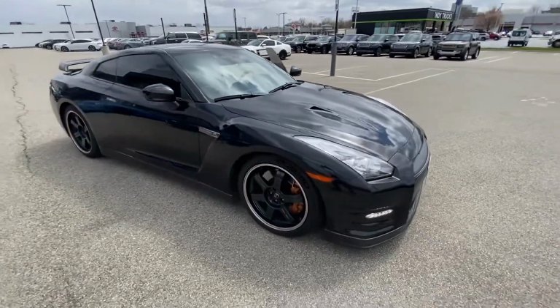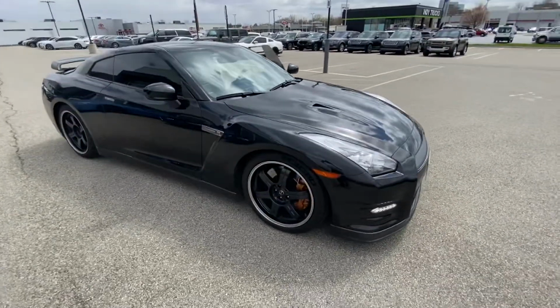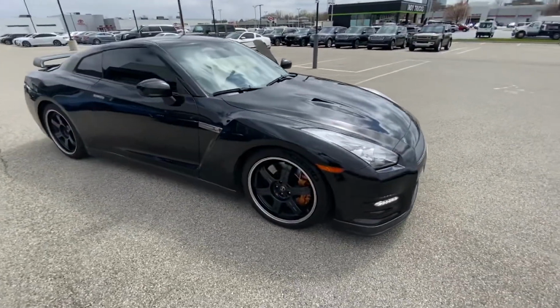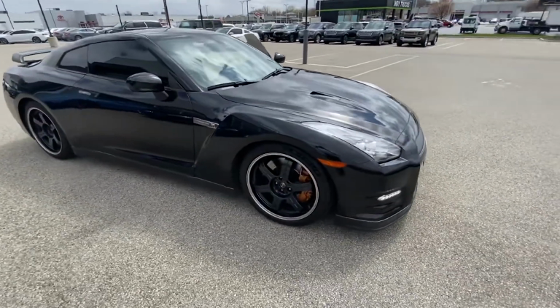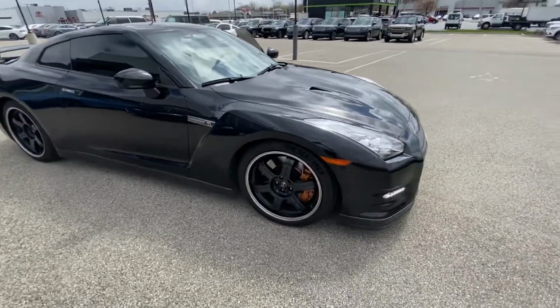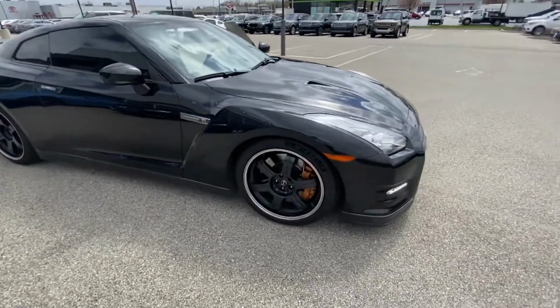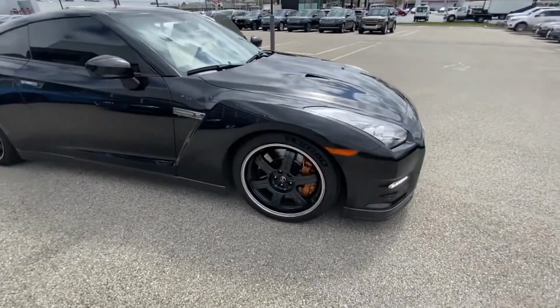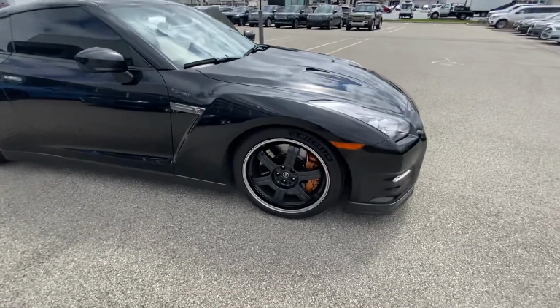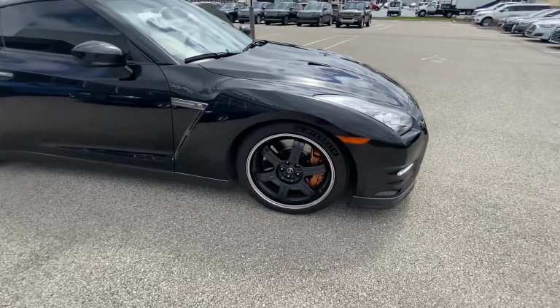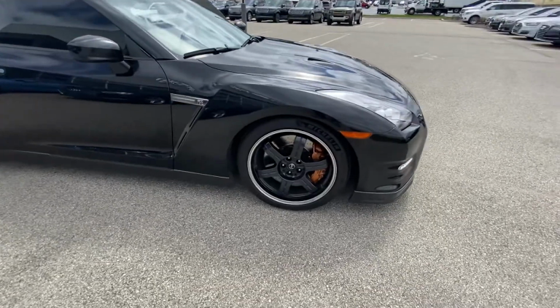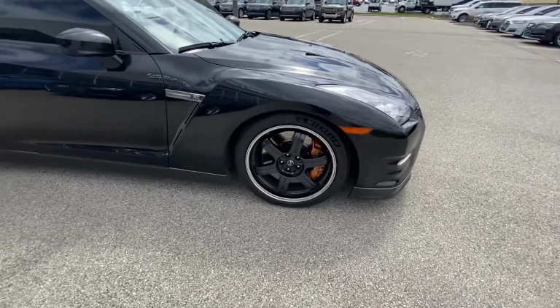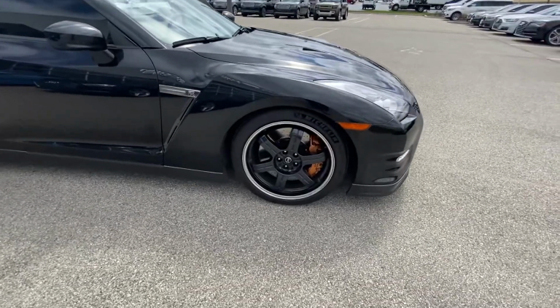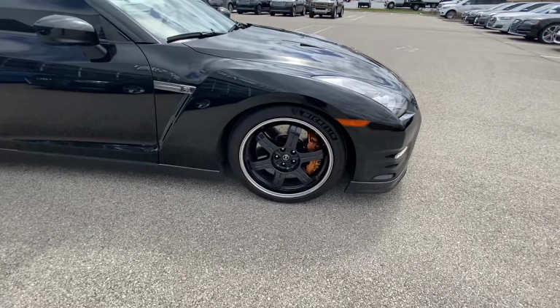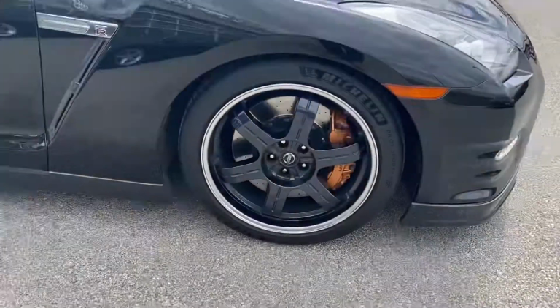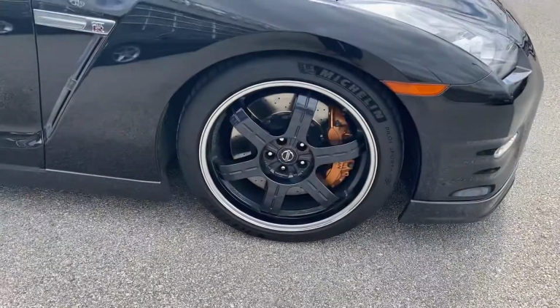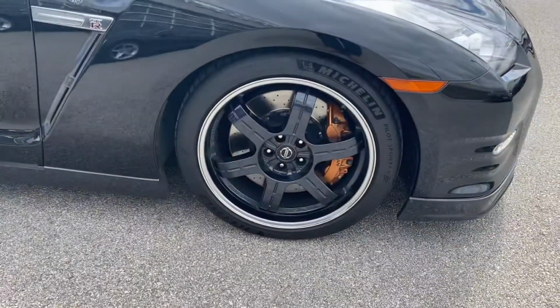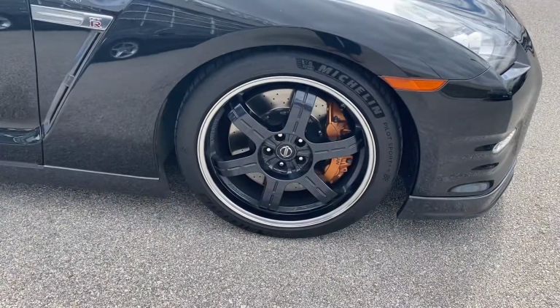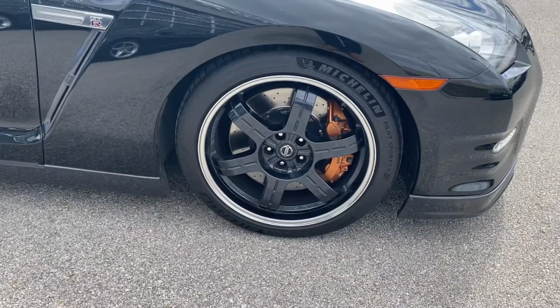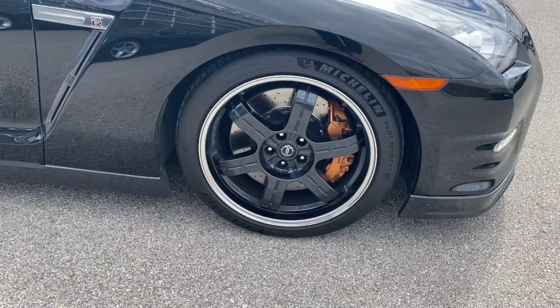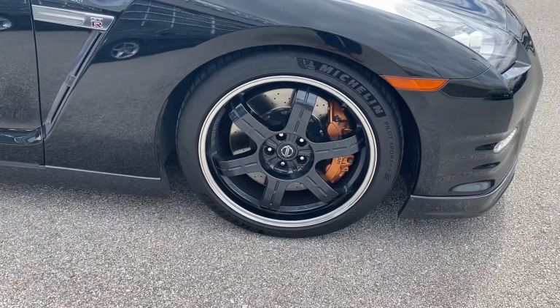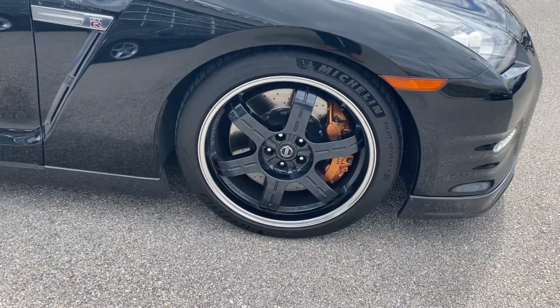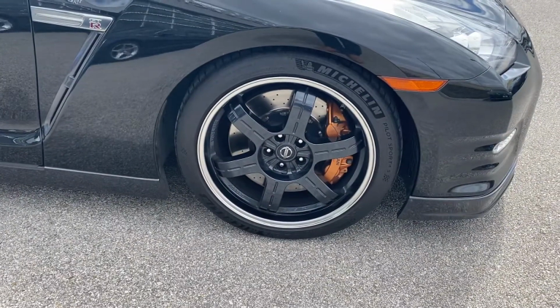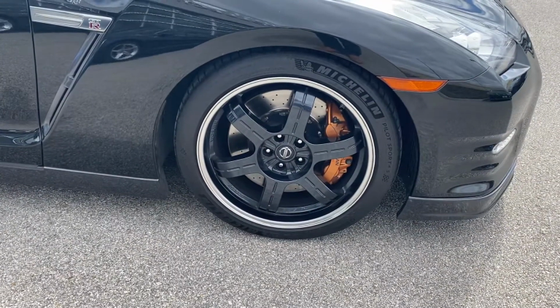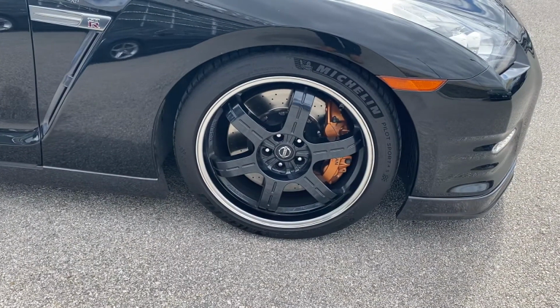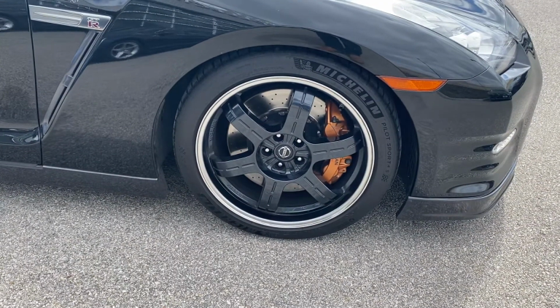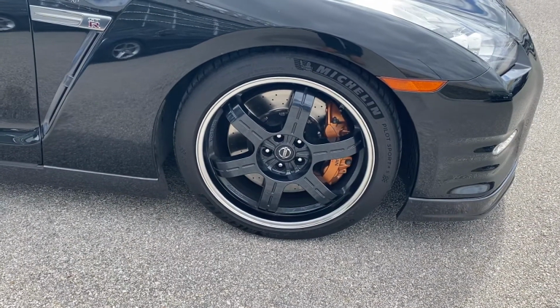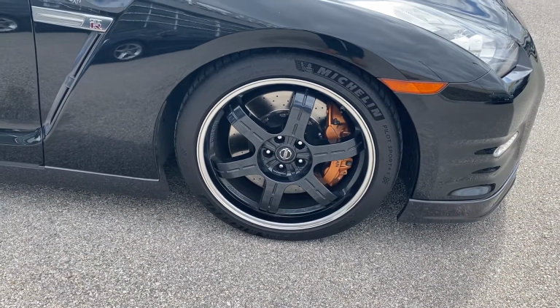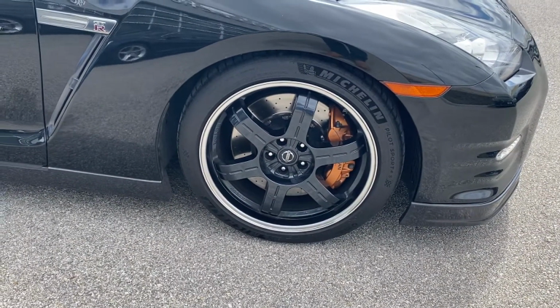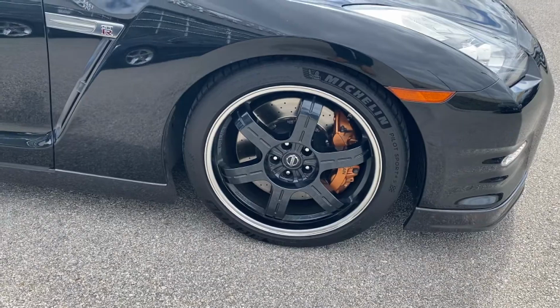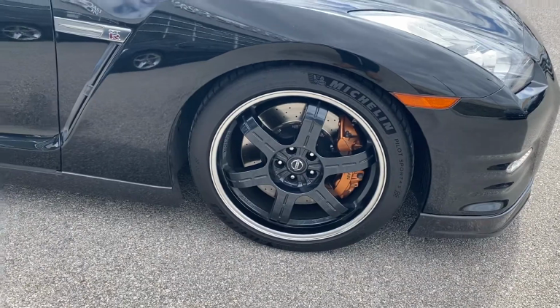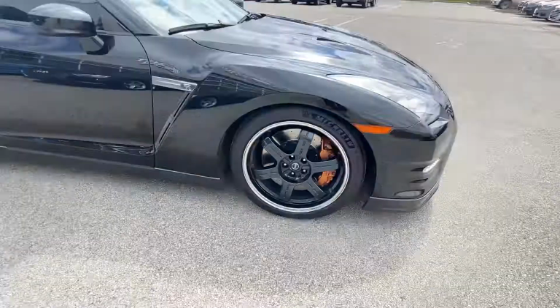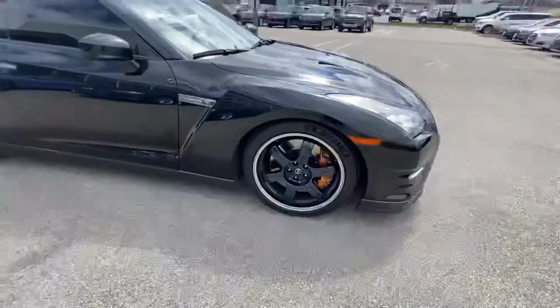It sits on a 20-inch wheel with the gold calipers. The brakes are by Brembo.